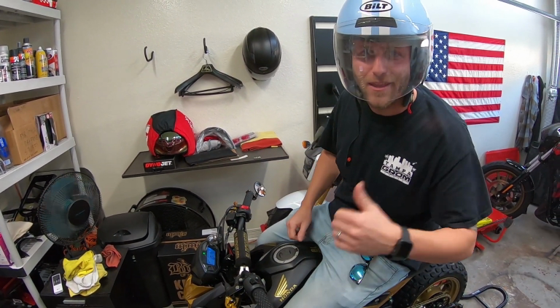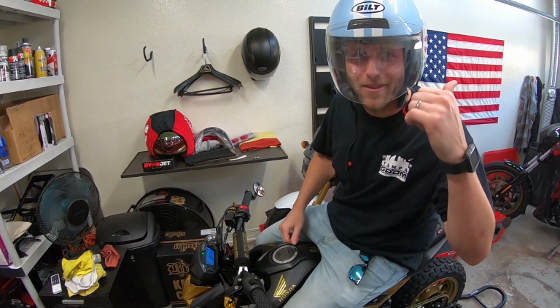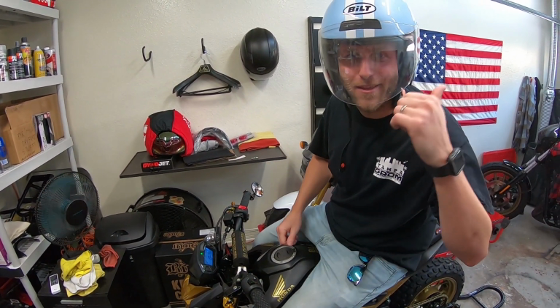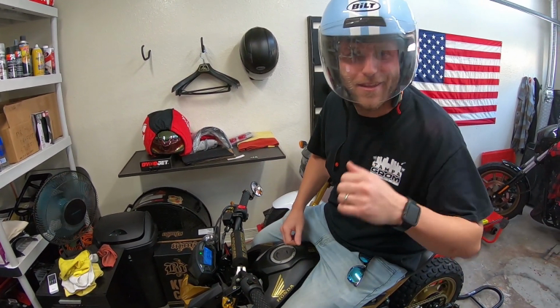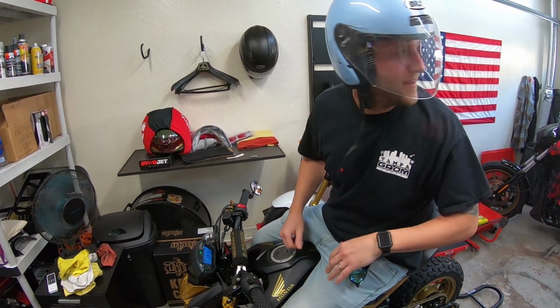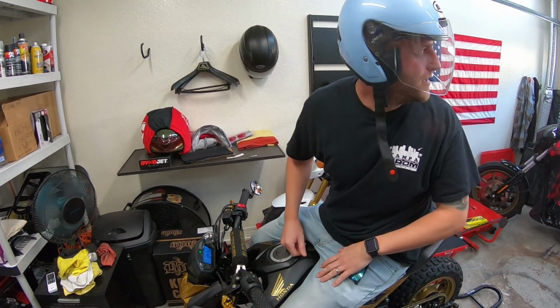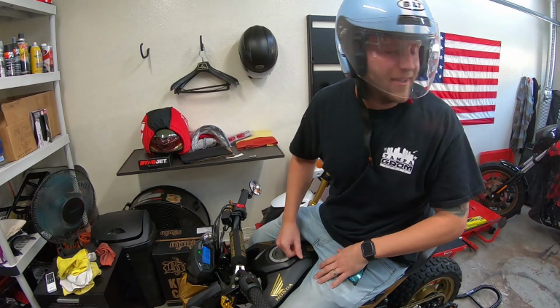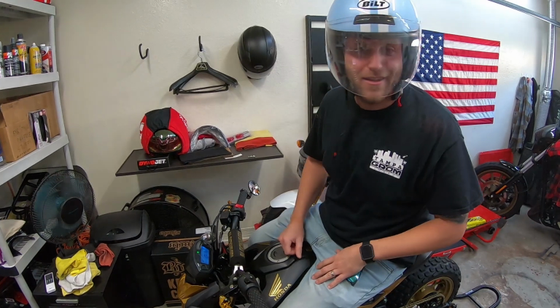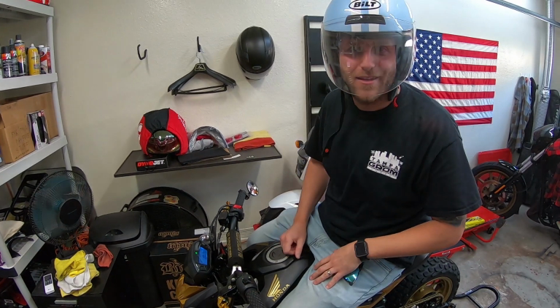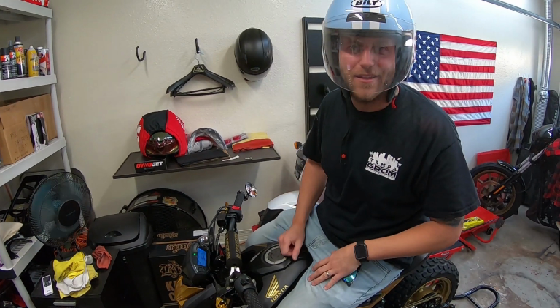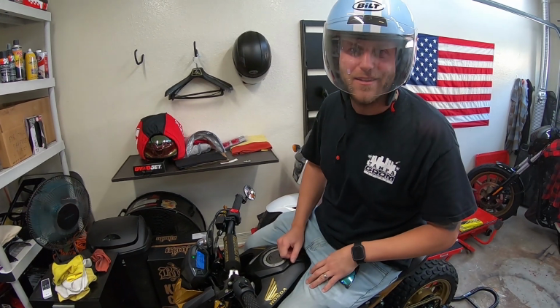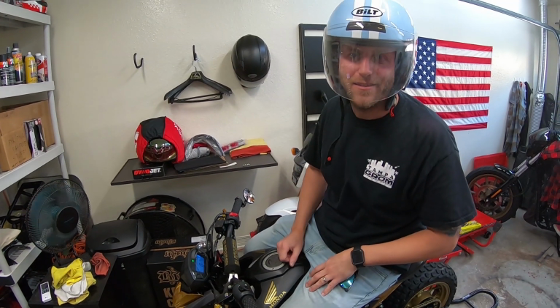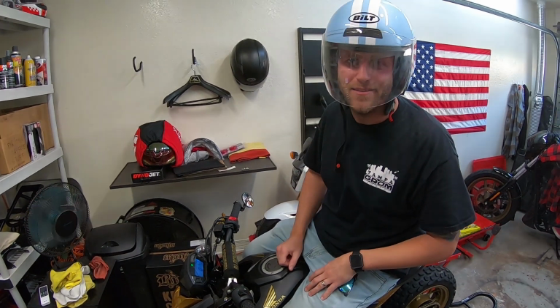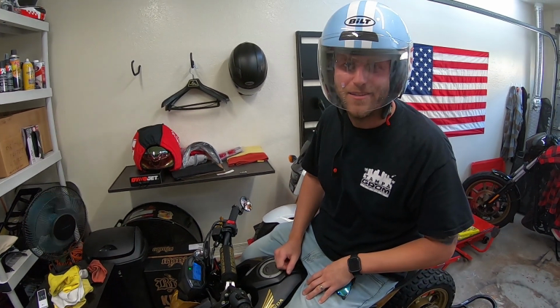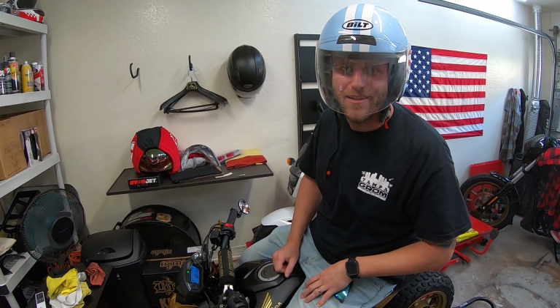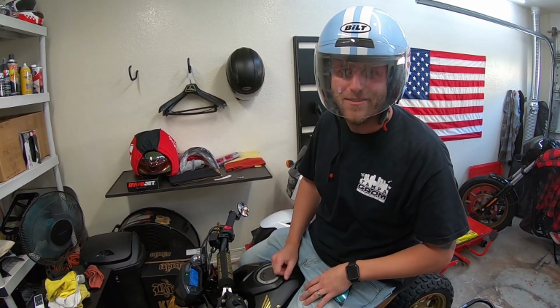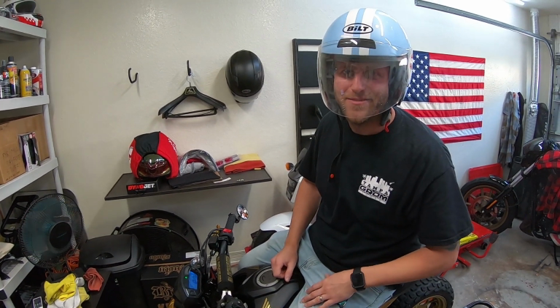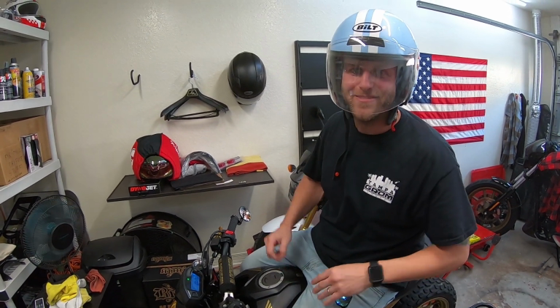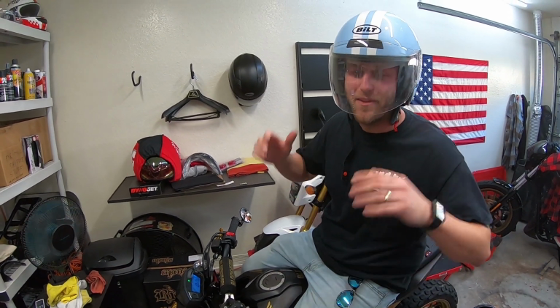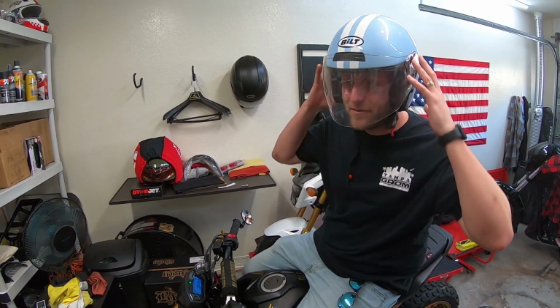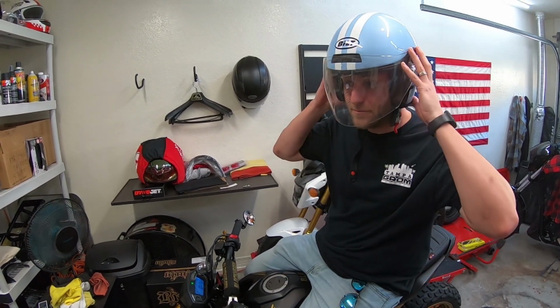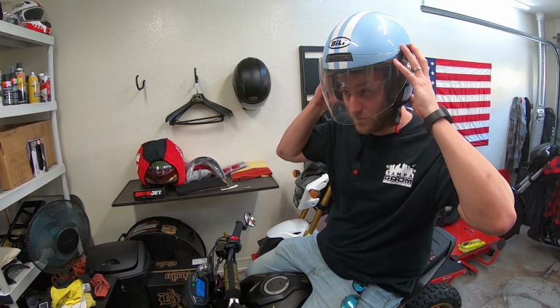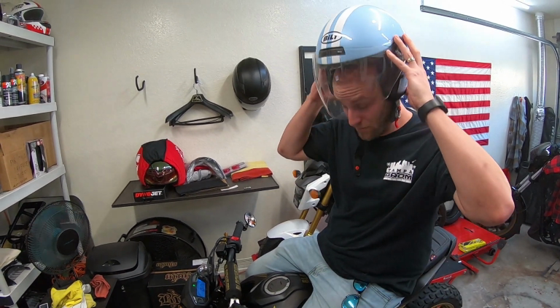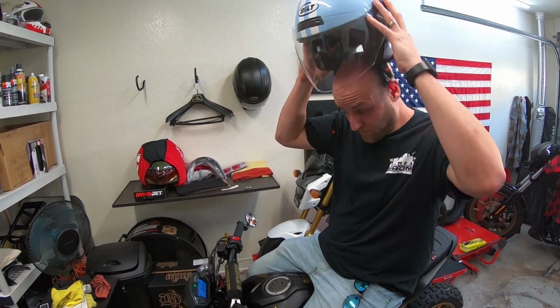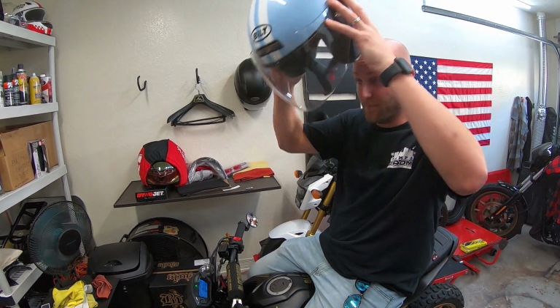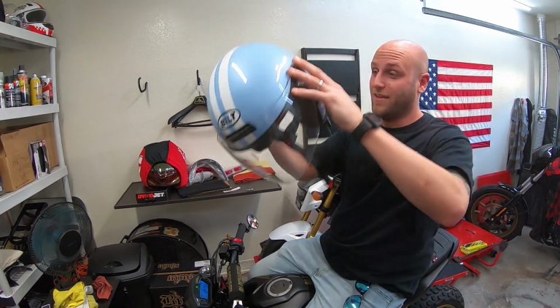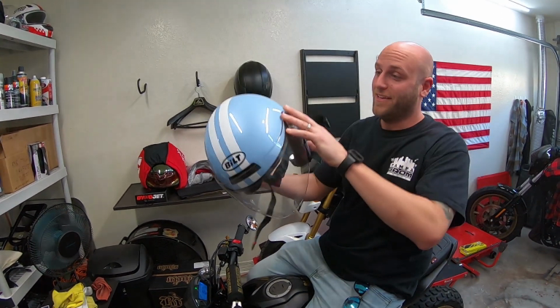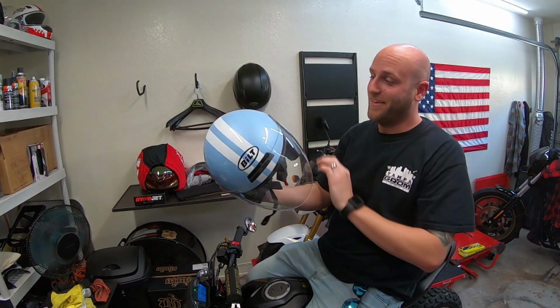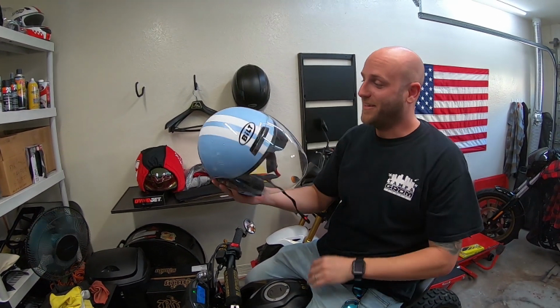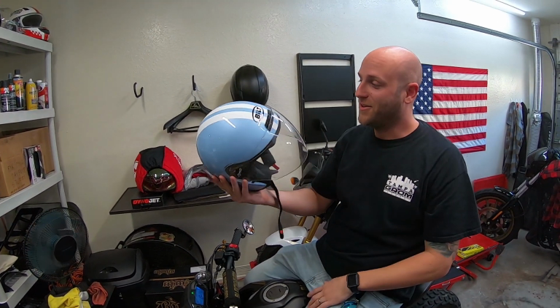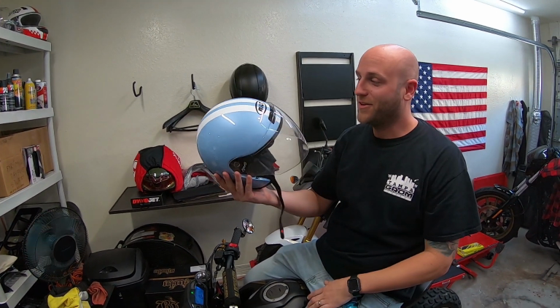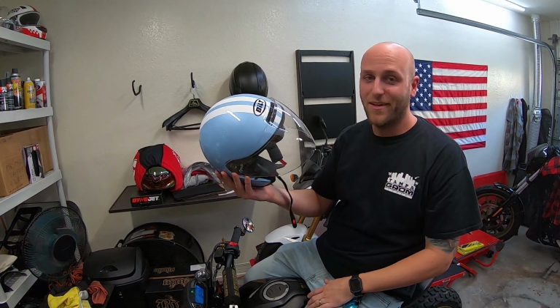Photogrammer's going to be riding this Grom today — we're going to do a dual vlog talking about an upcoming event called Florida MotoMeet, FLMM.